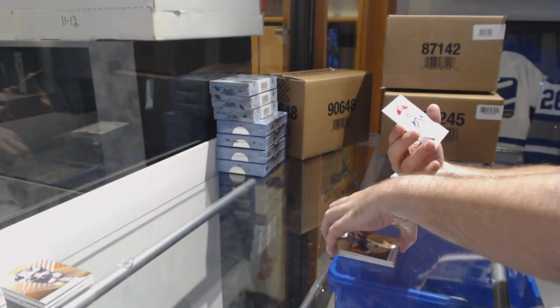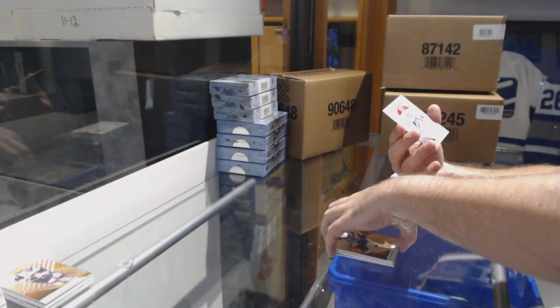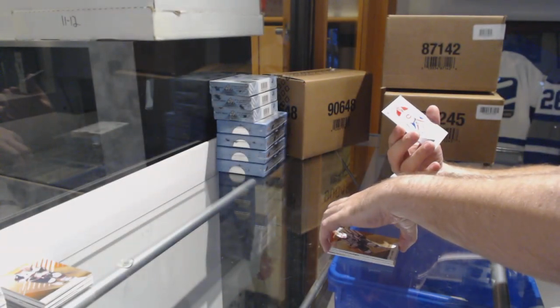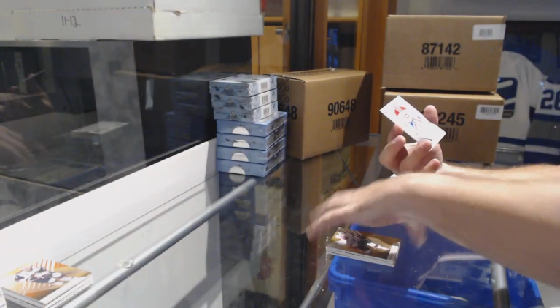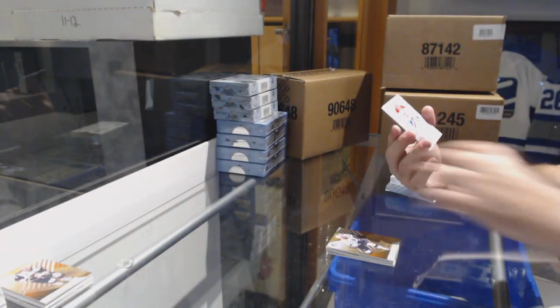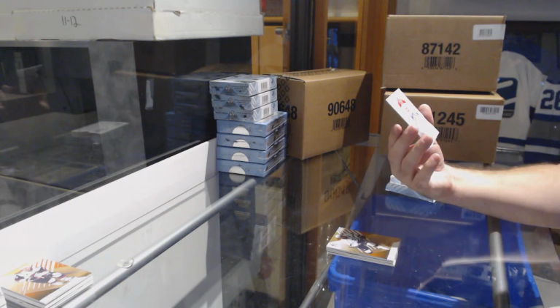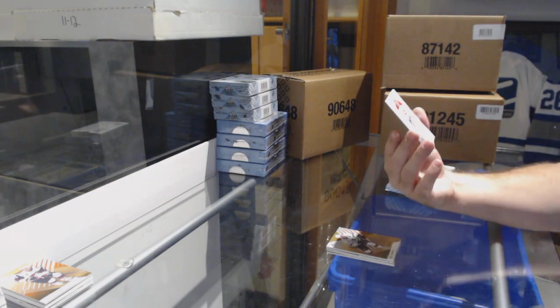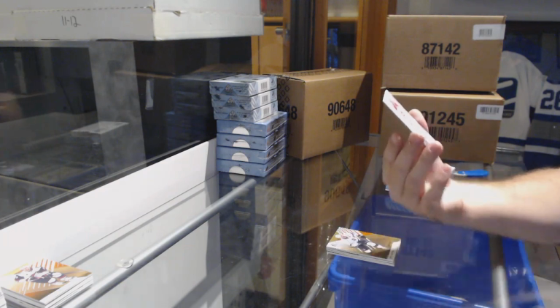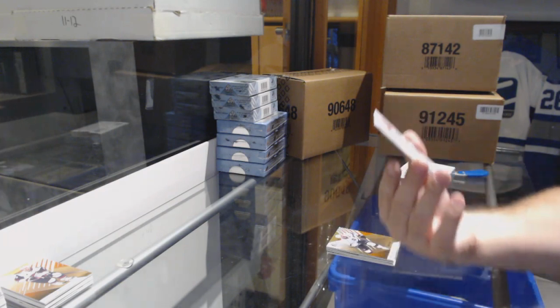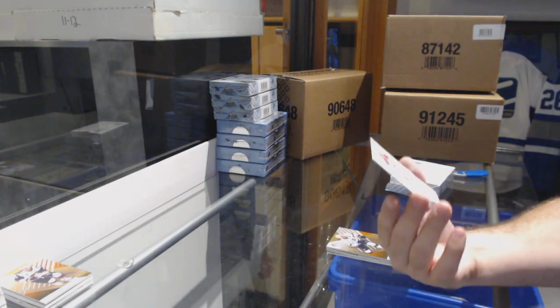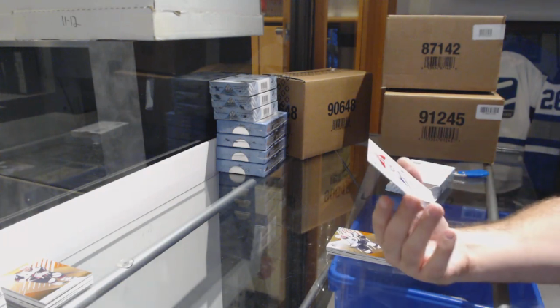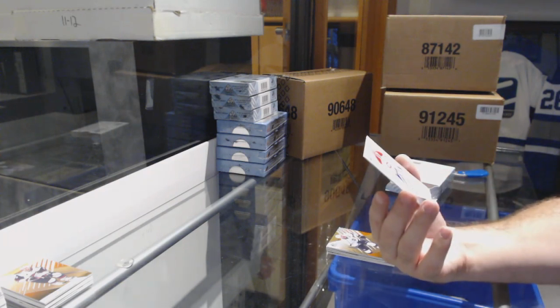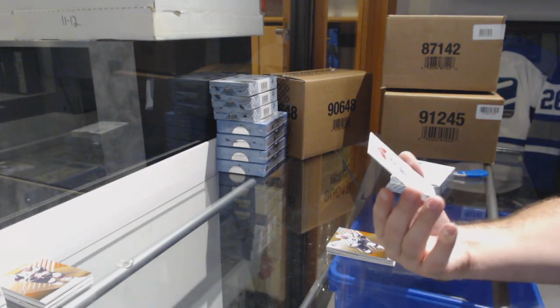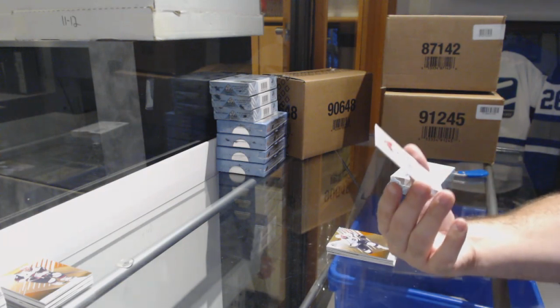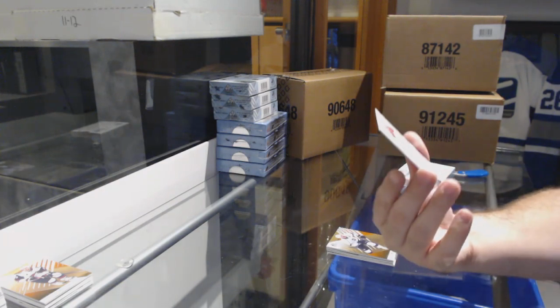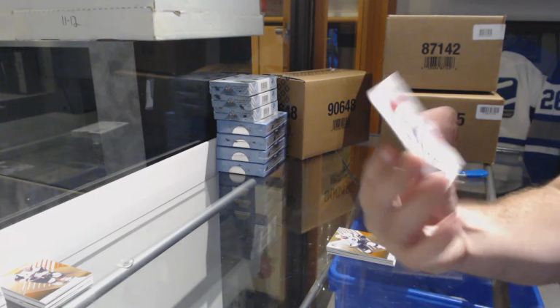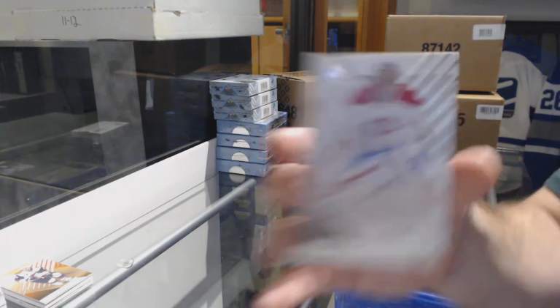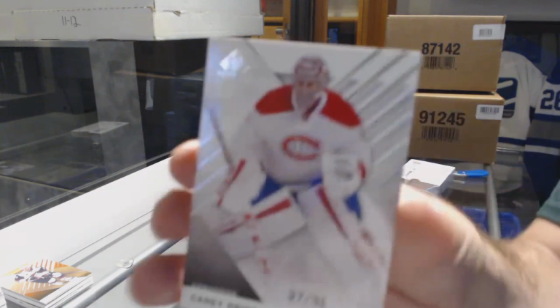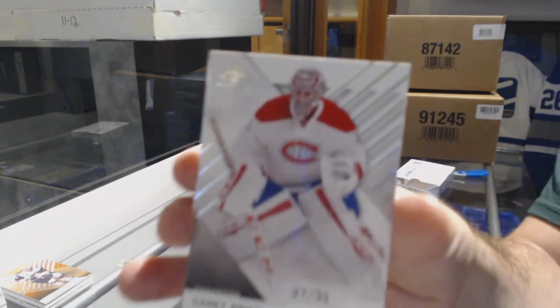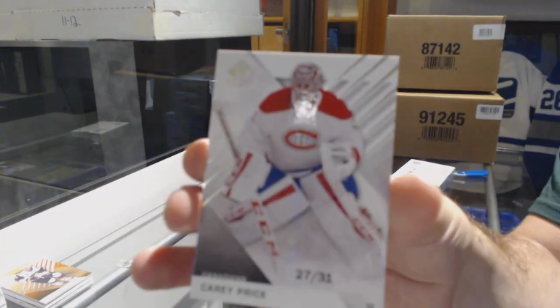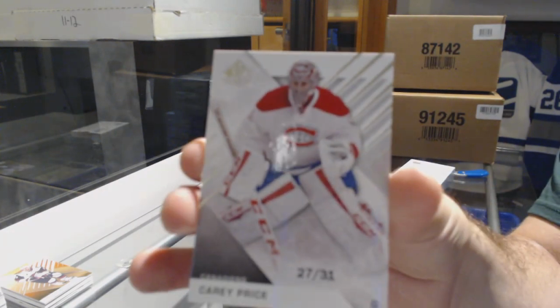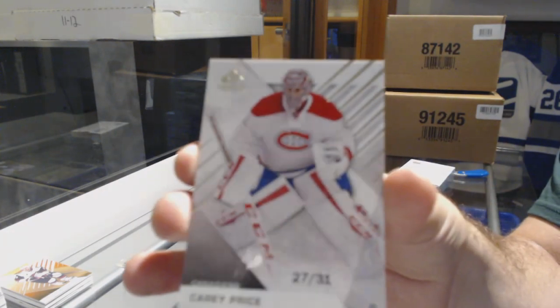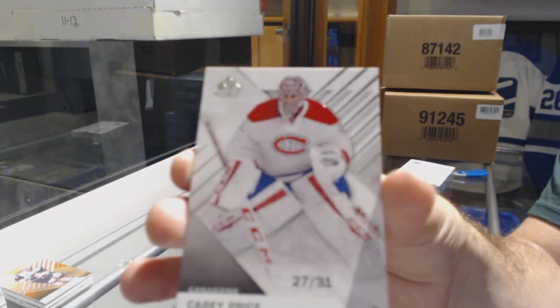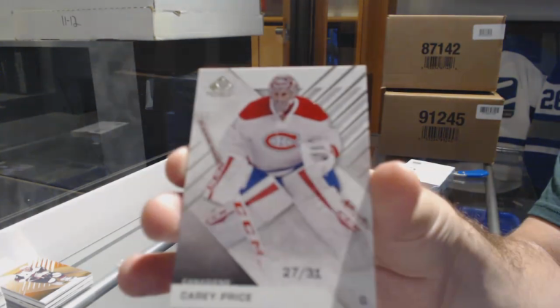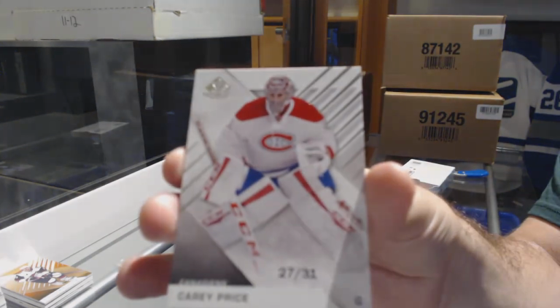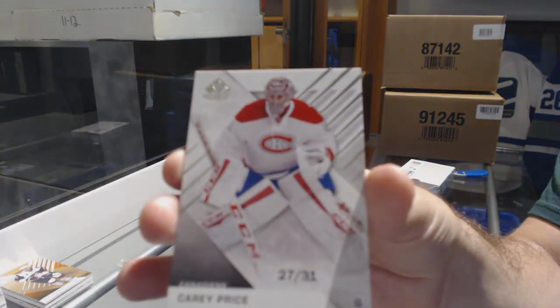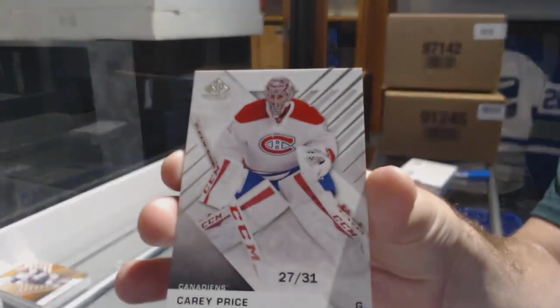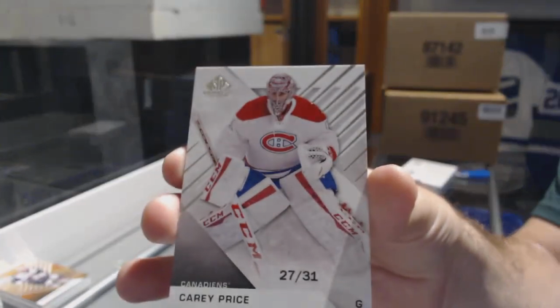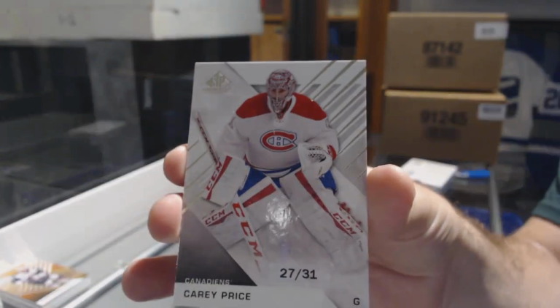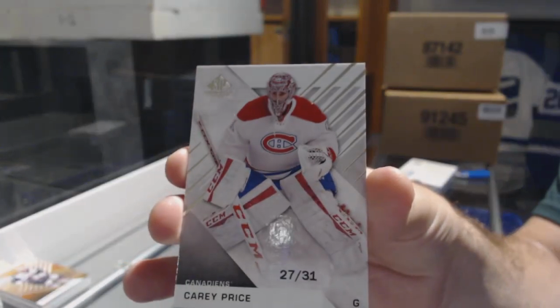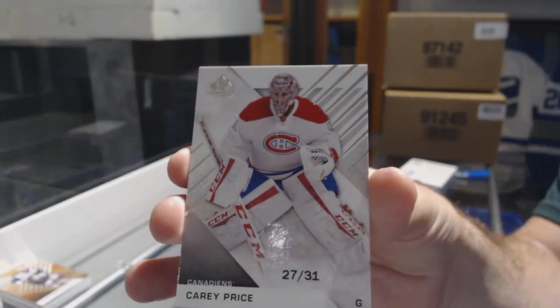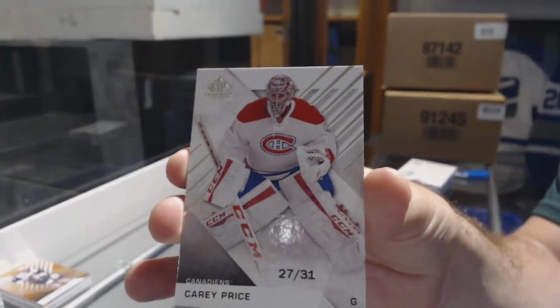And that's not a bad one. Number to $31.00, Carey Price.